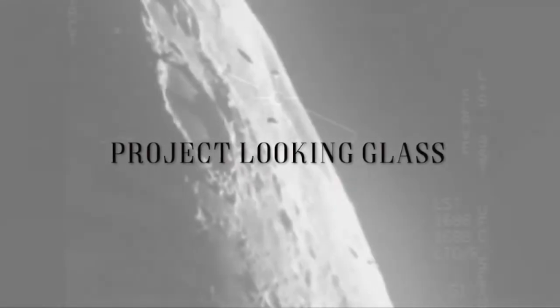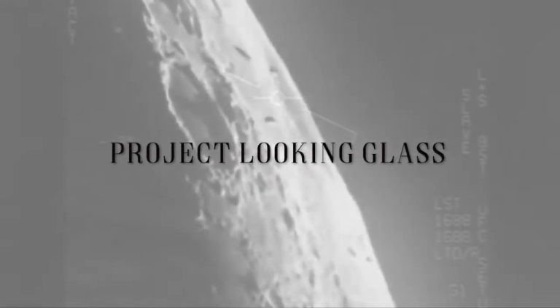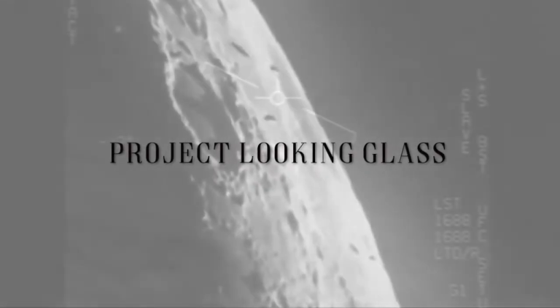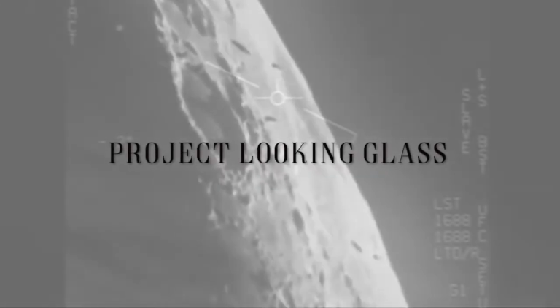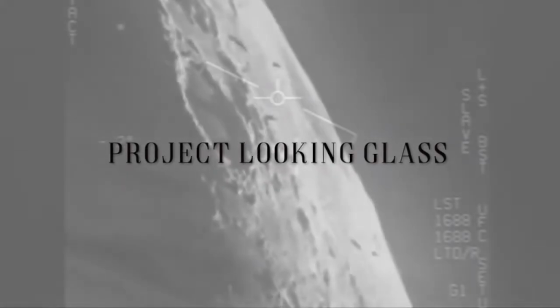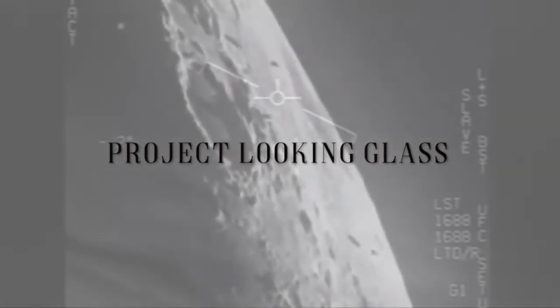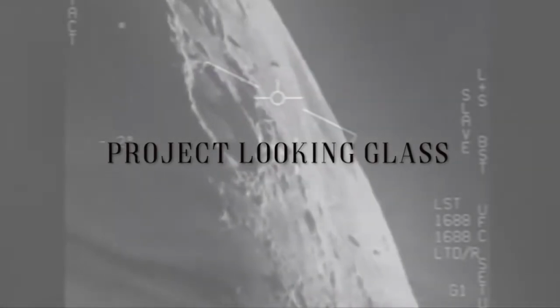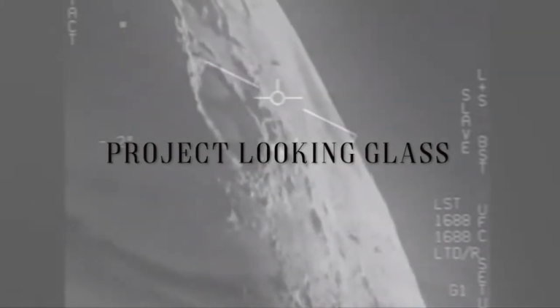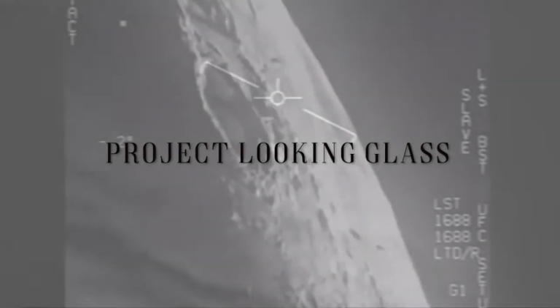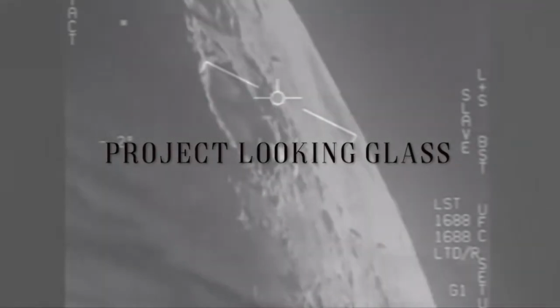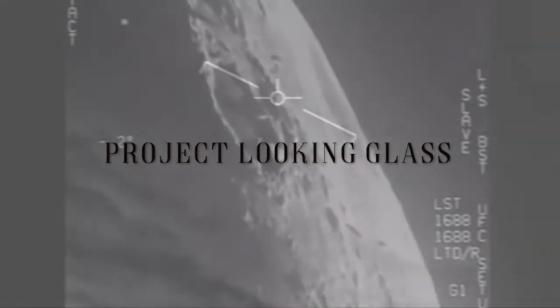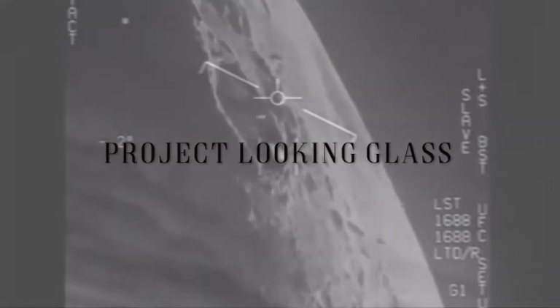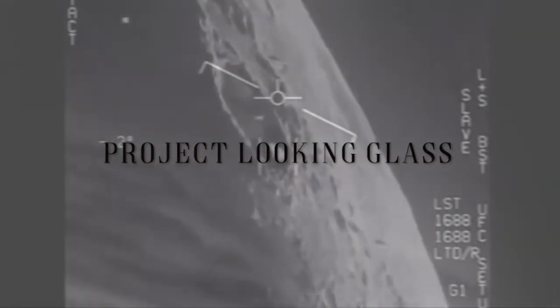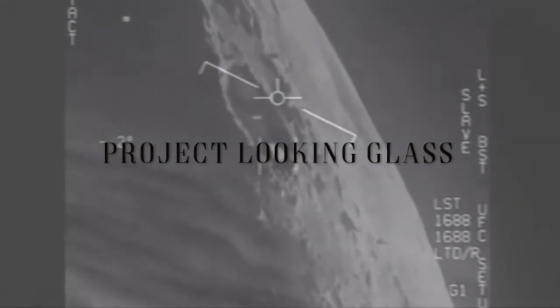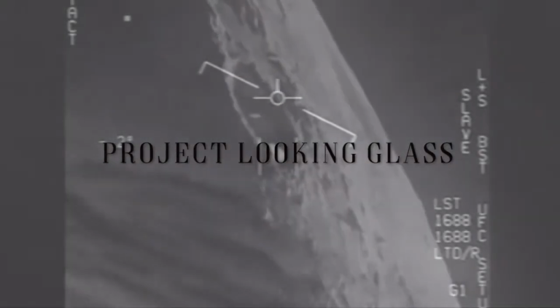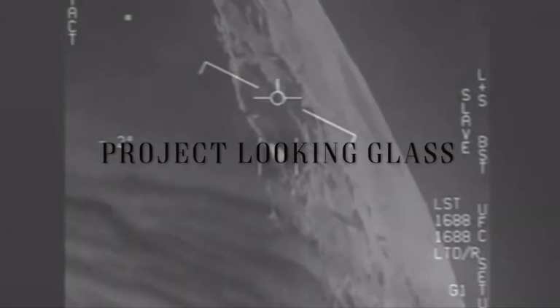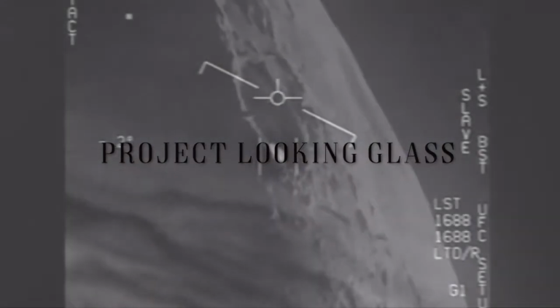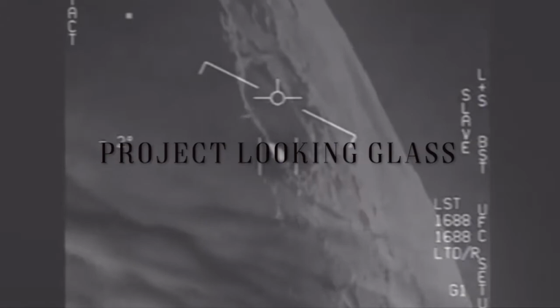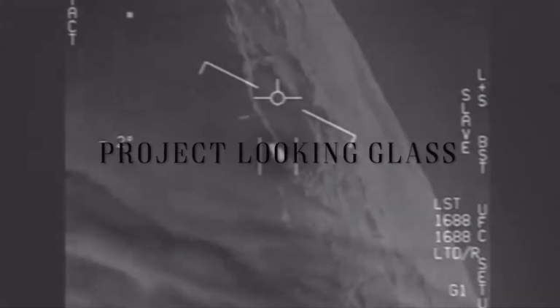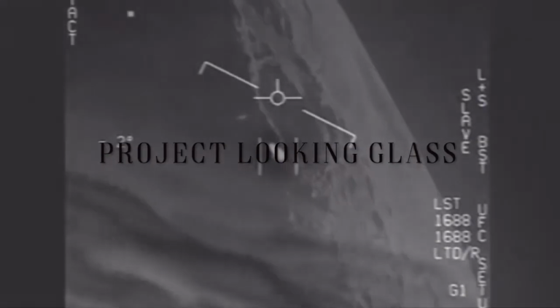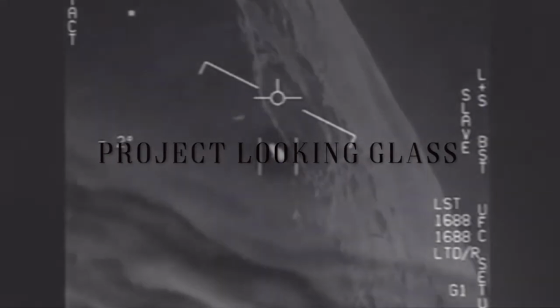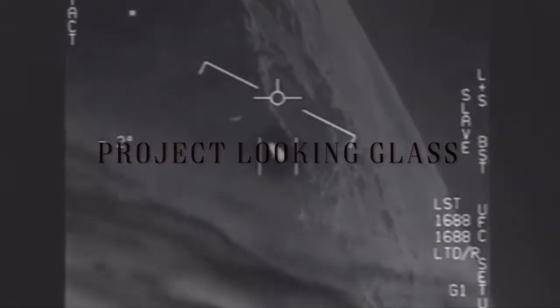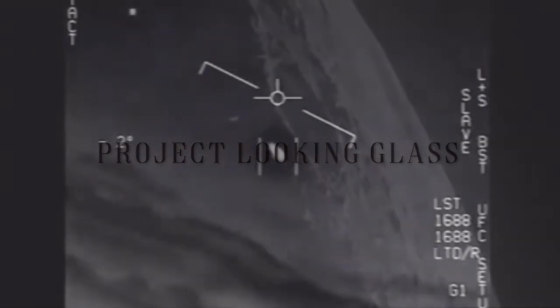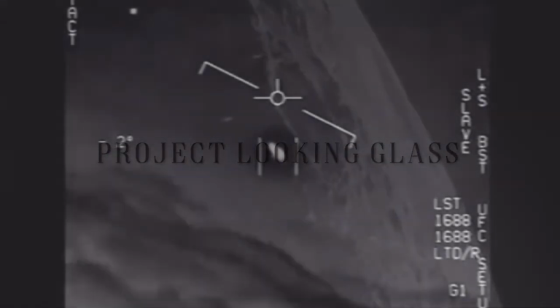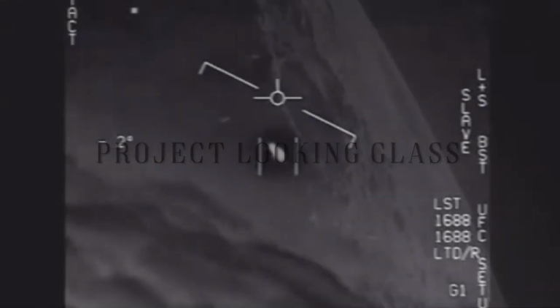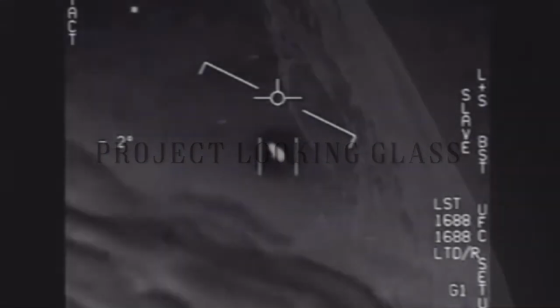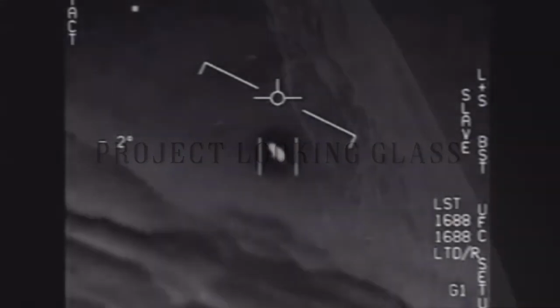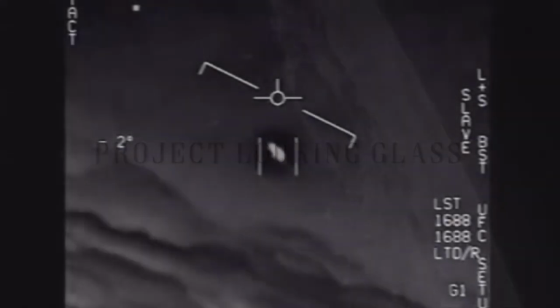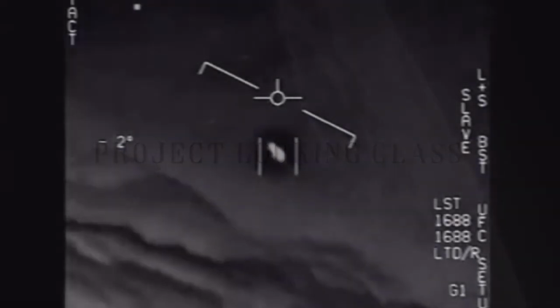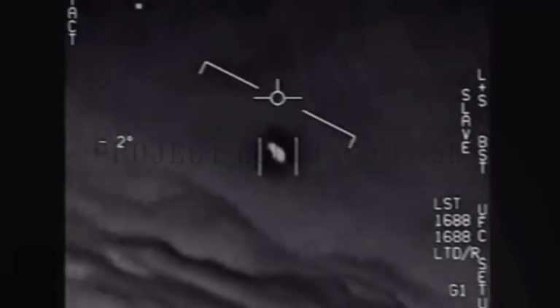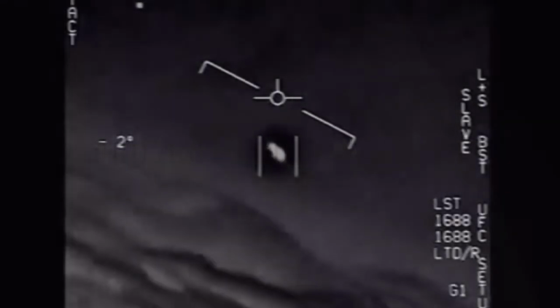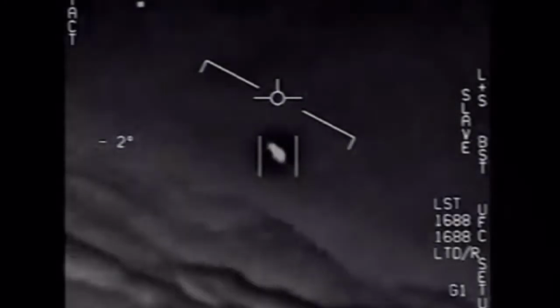What is element 115? Is it found here, or is it strictly an extra-terrestrial element?